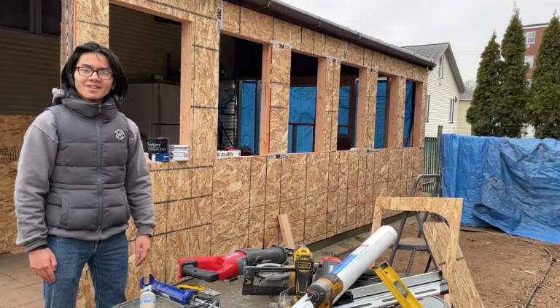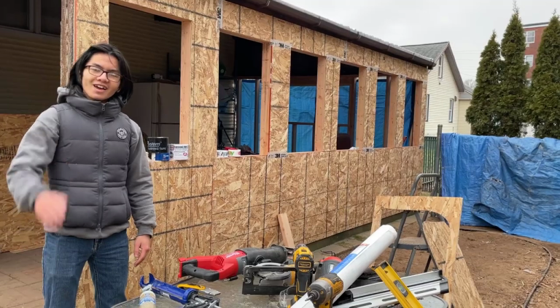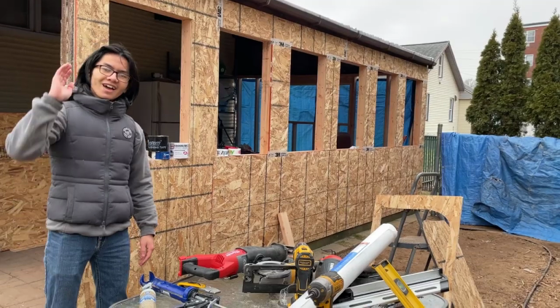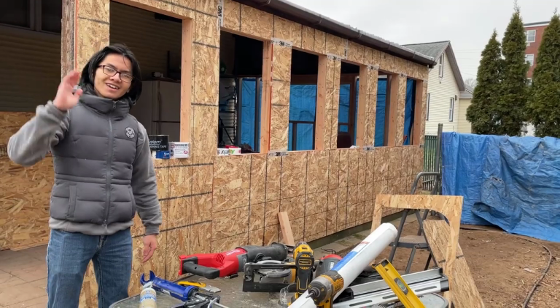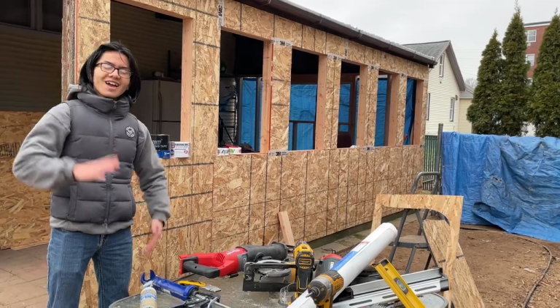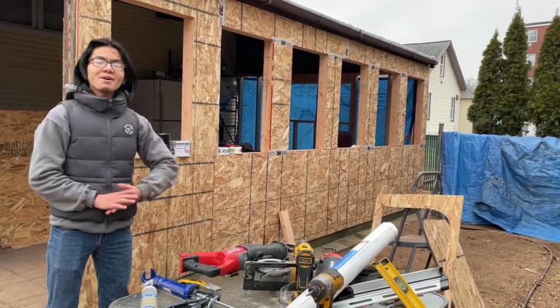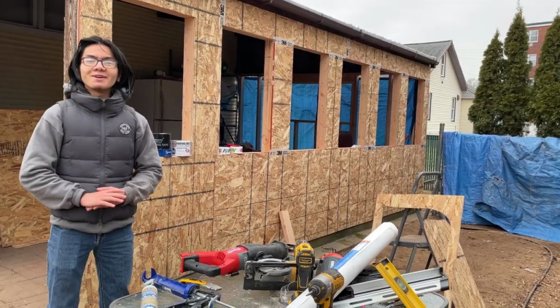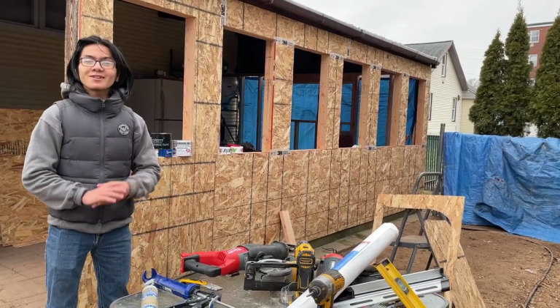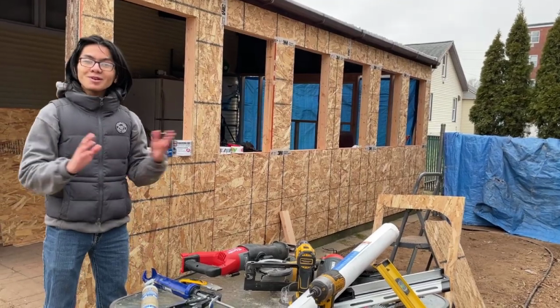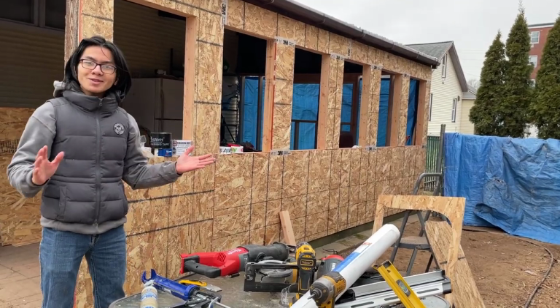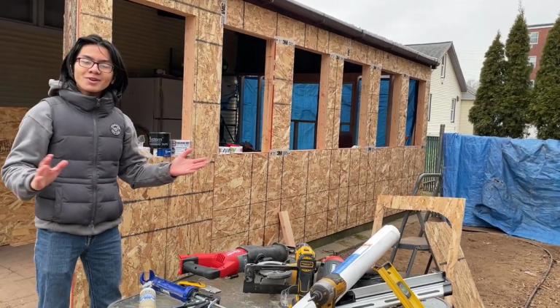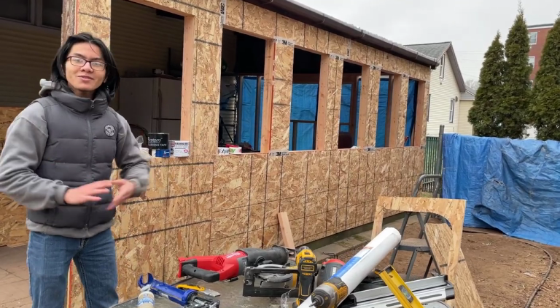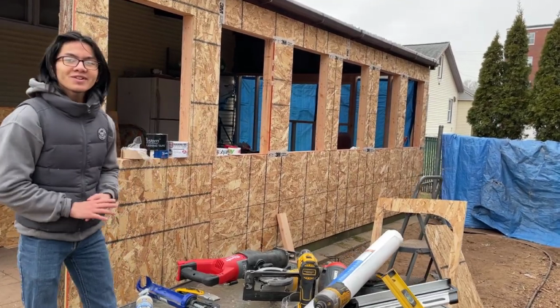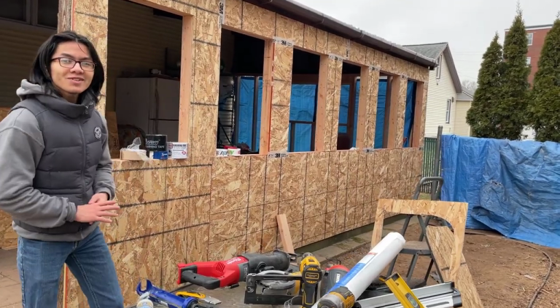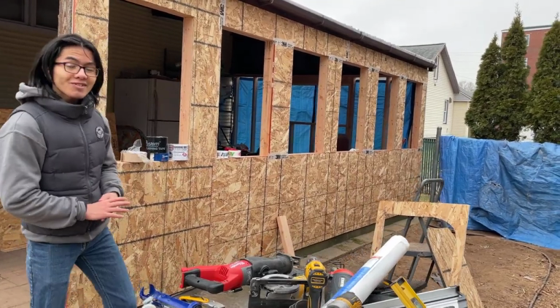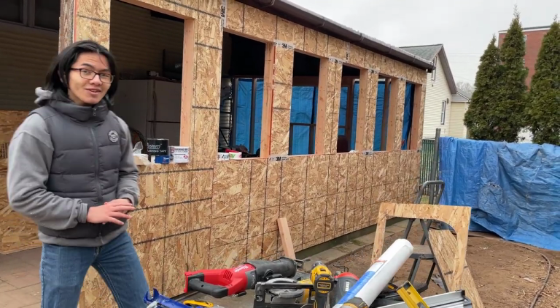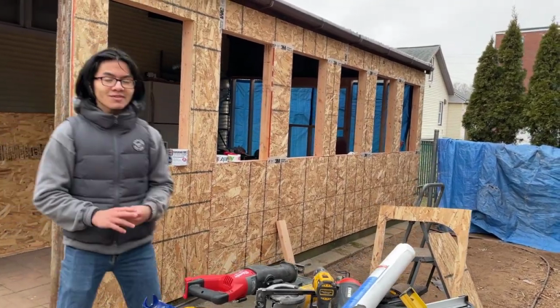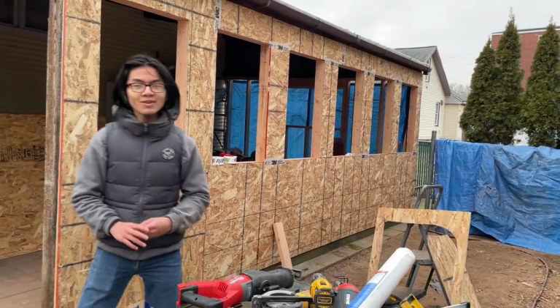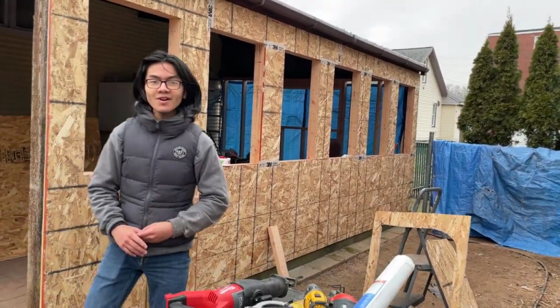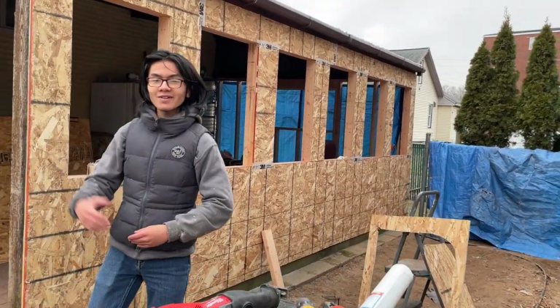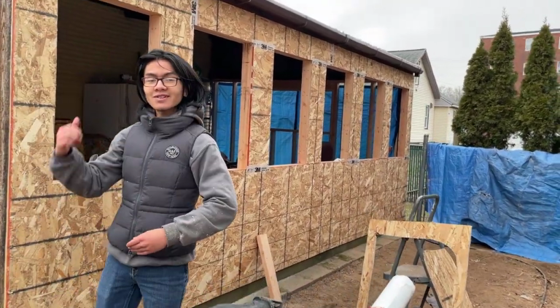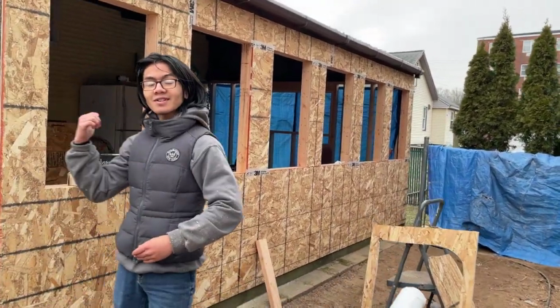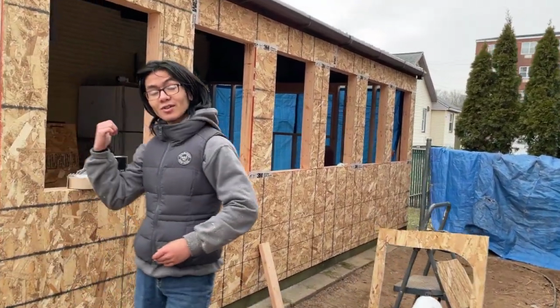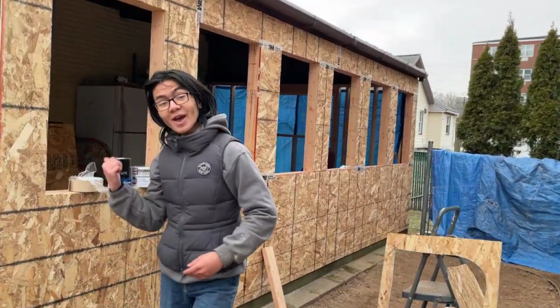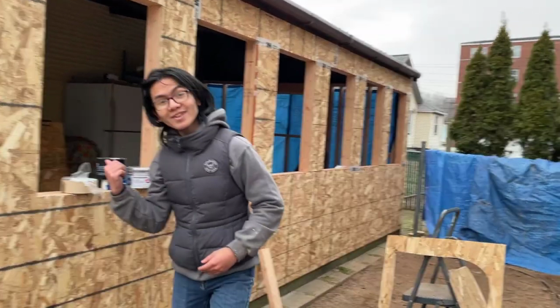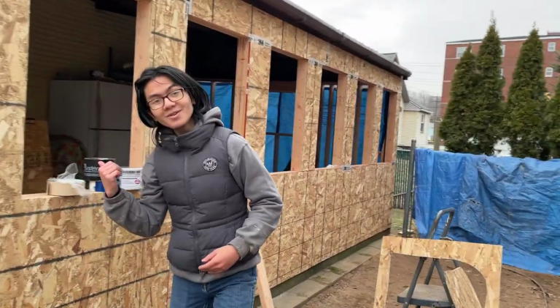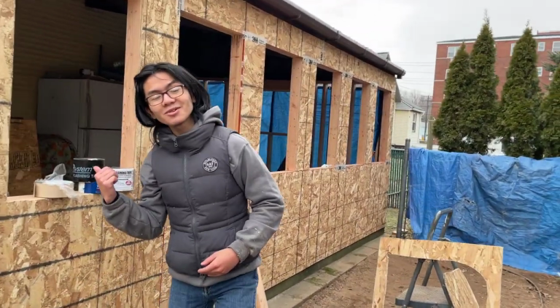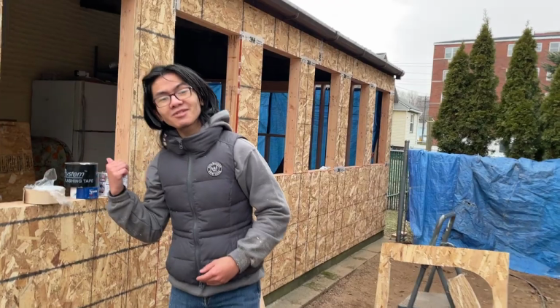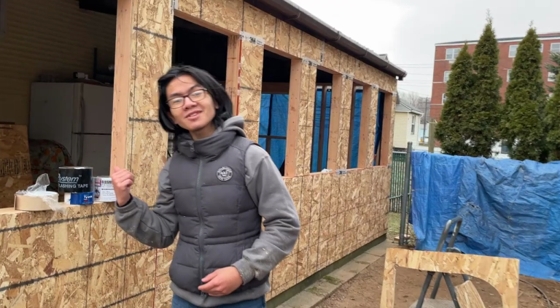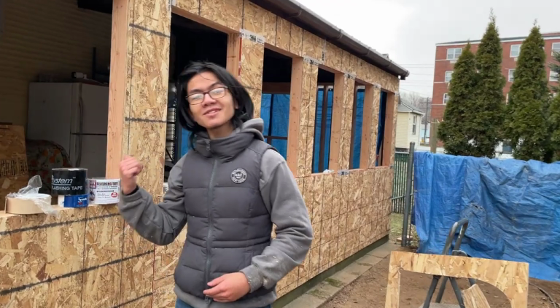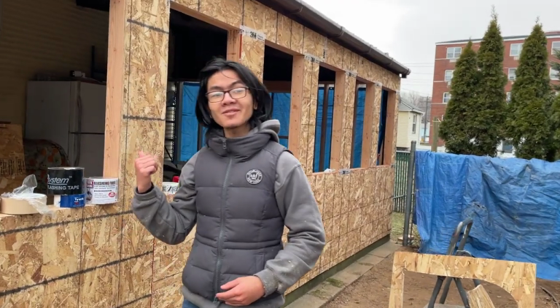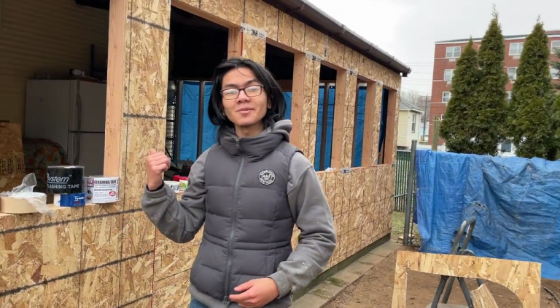Hi, I'm Aiman and welcome back to another video in the series of converting our patio to a three-season sunroom.